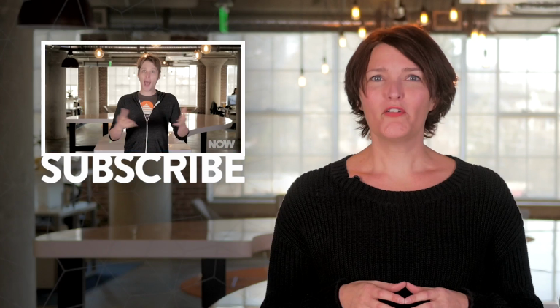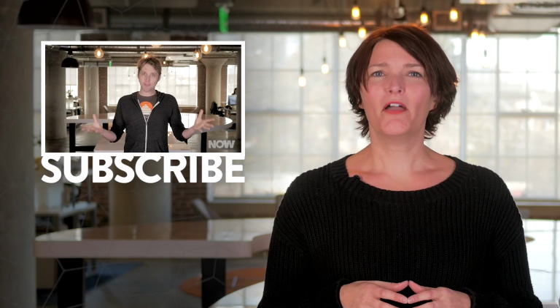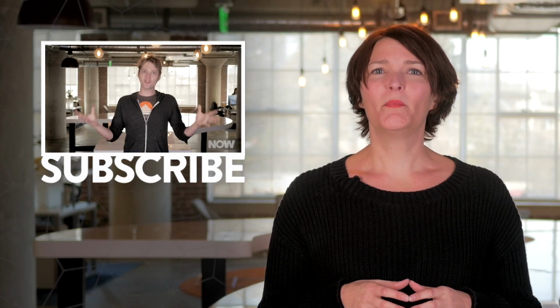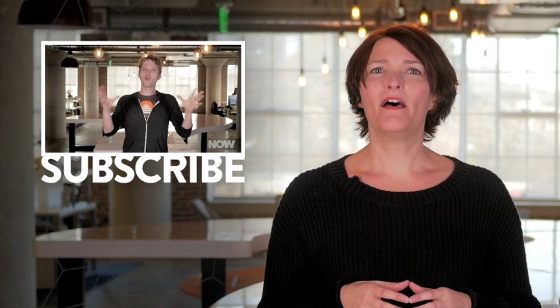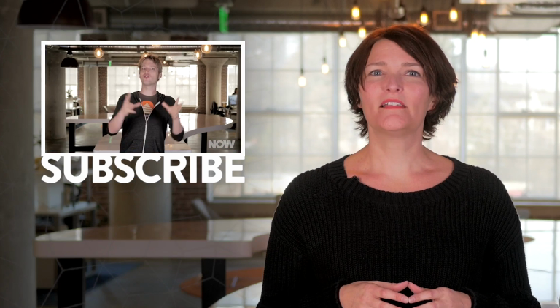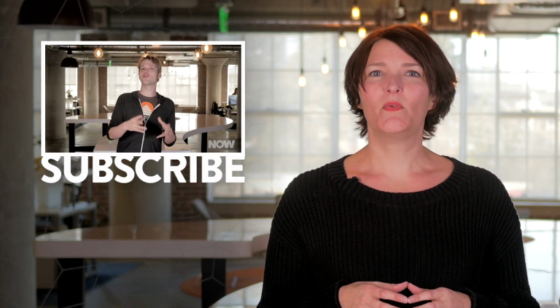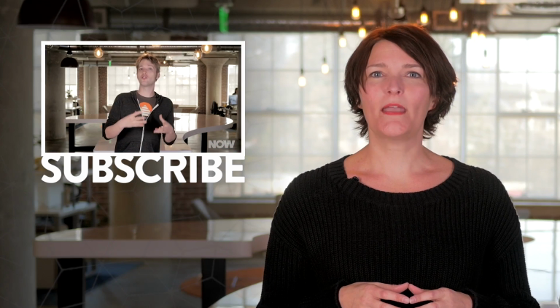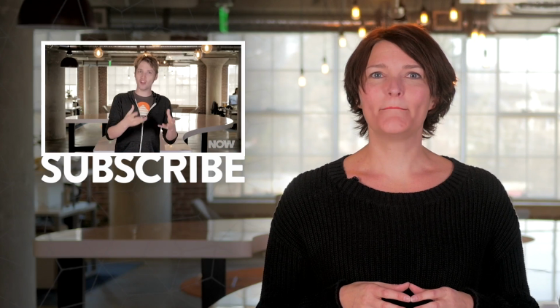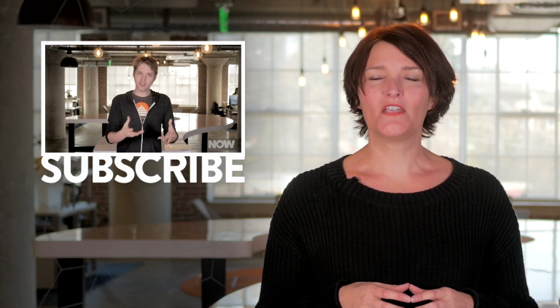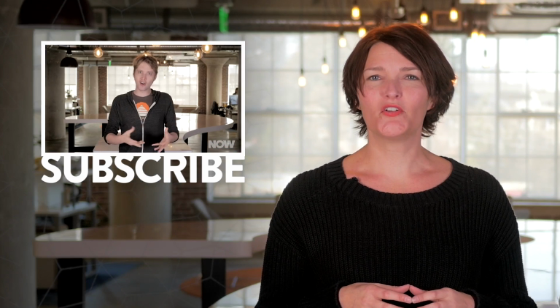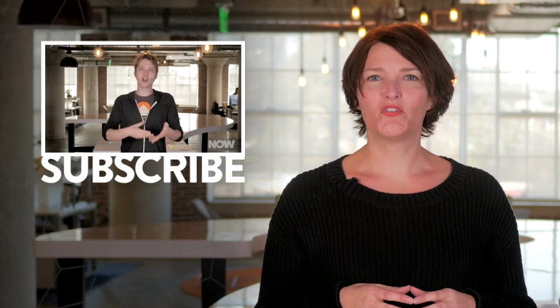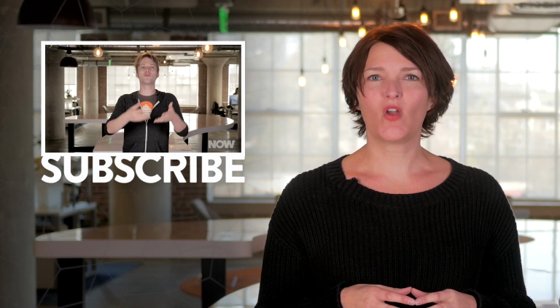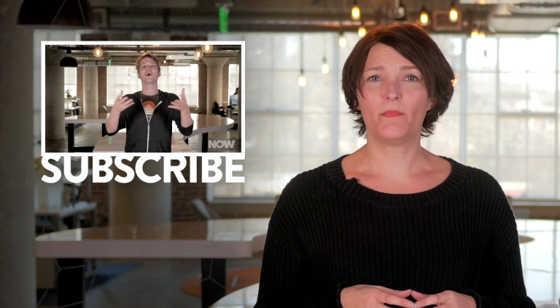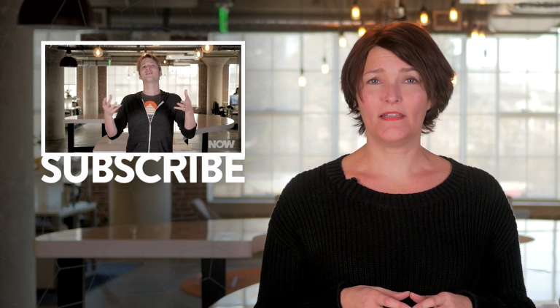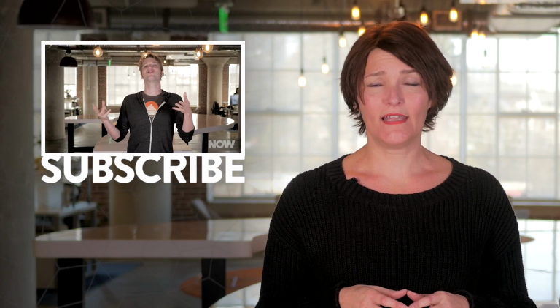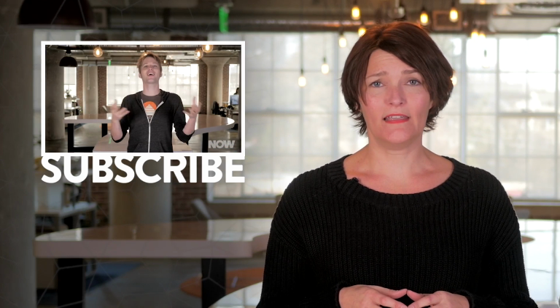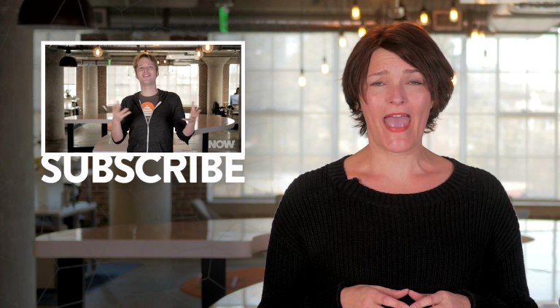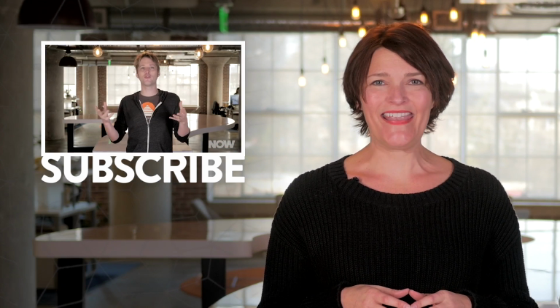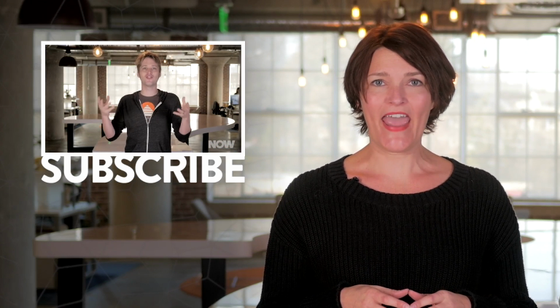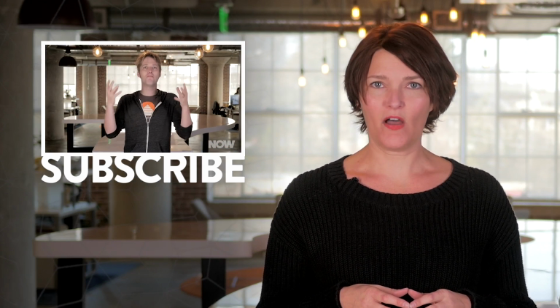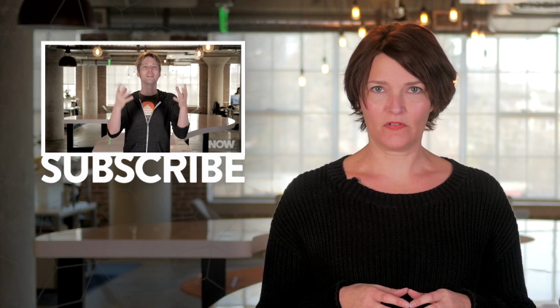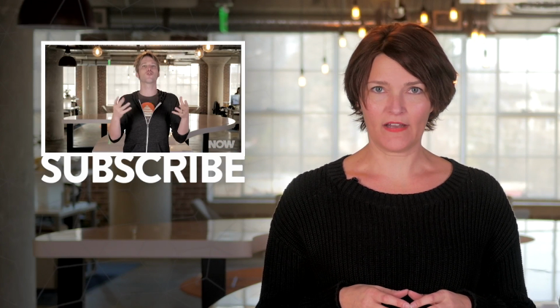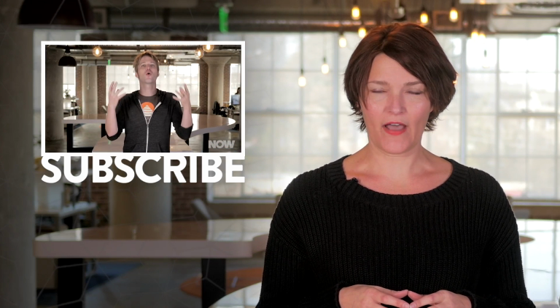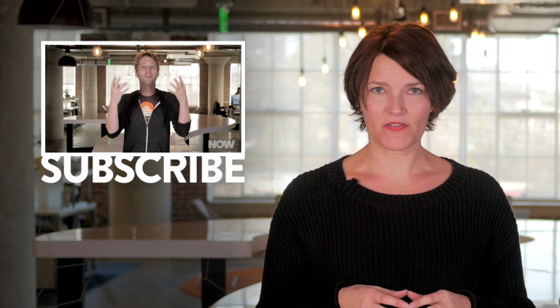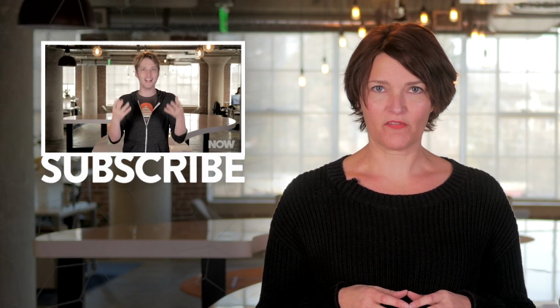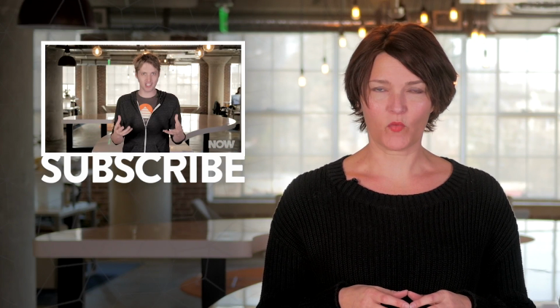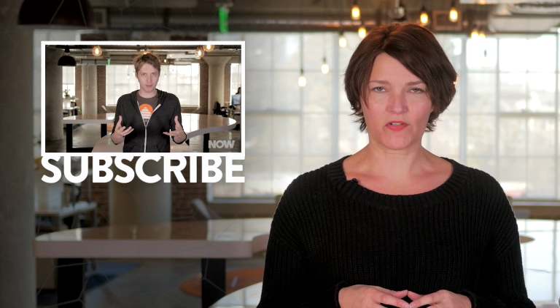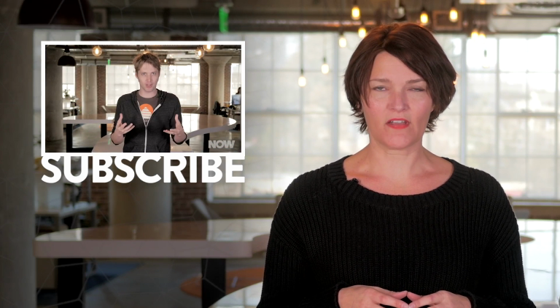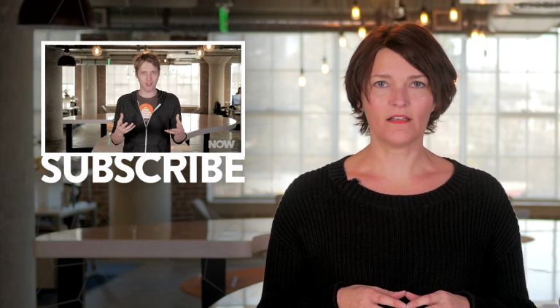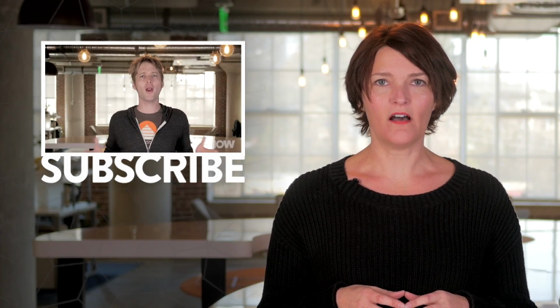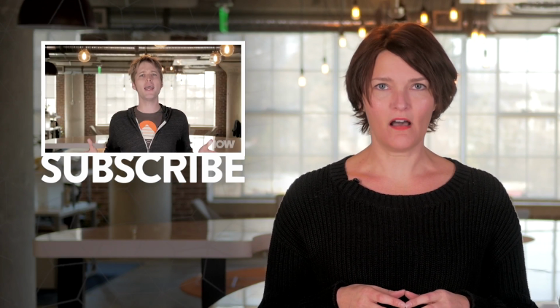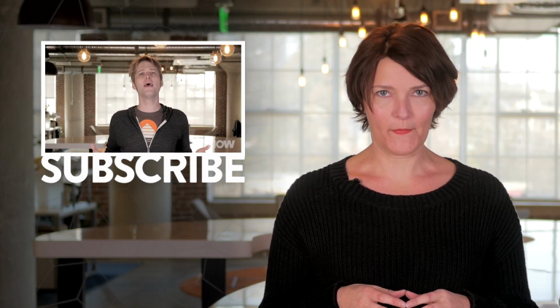While you're out and about this week, make sure to drop in daily at now.howstuffworks.com.